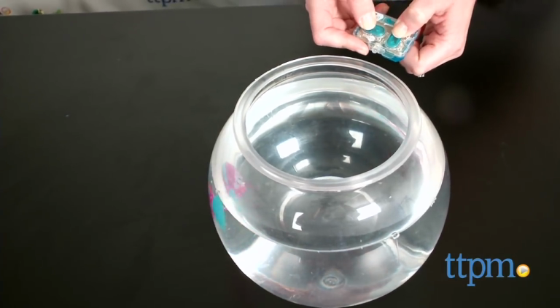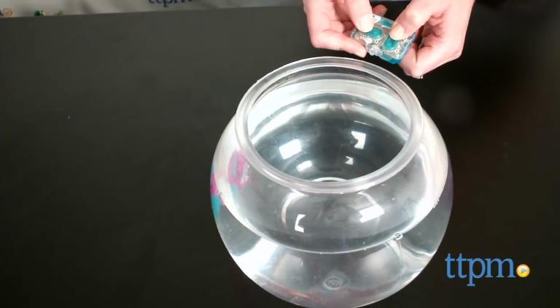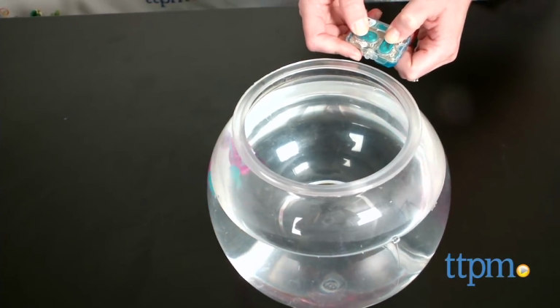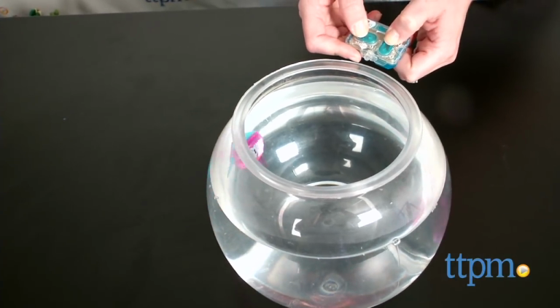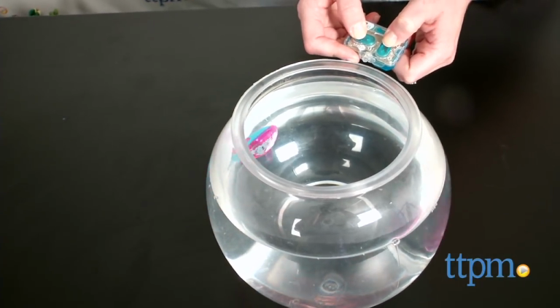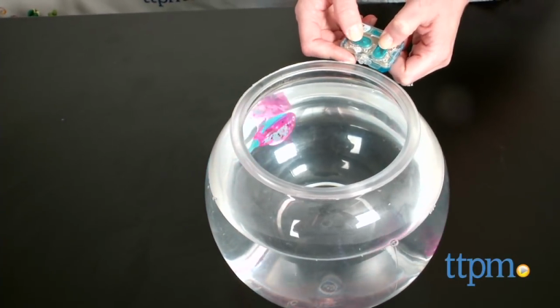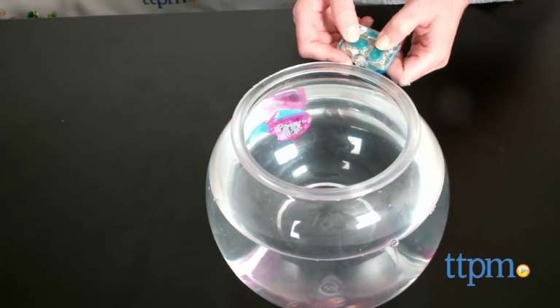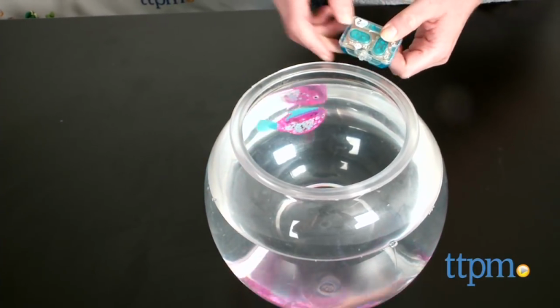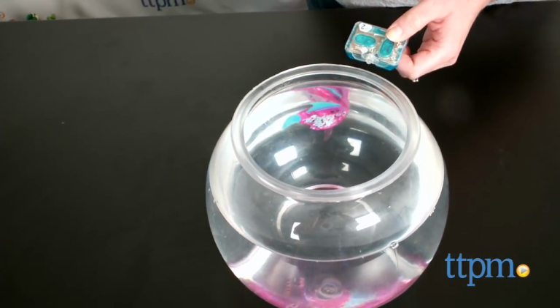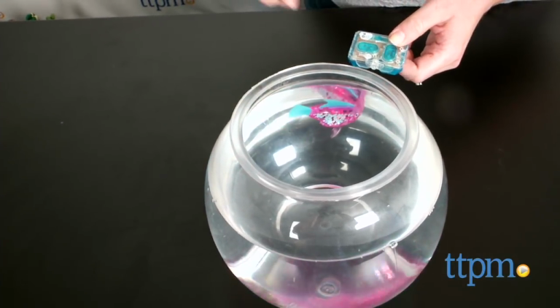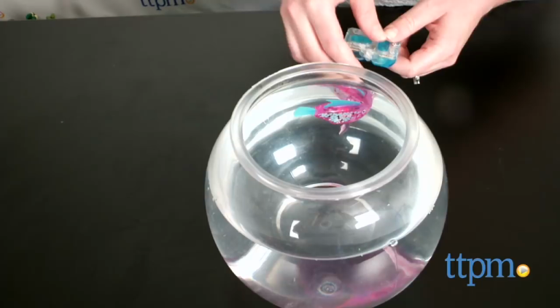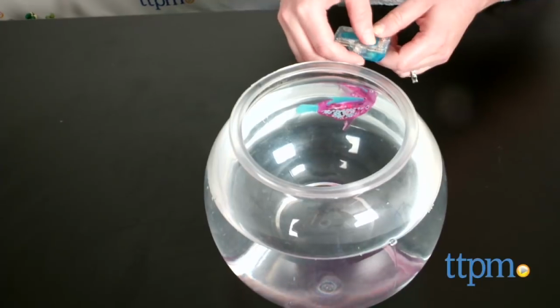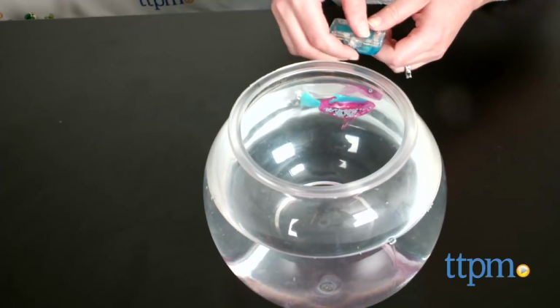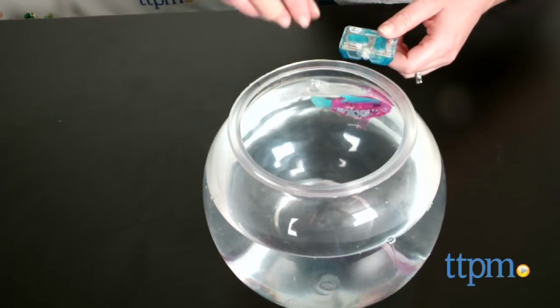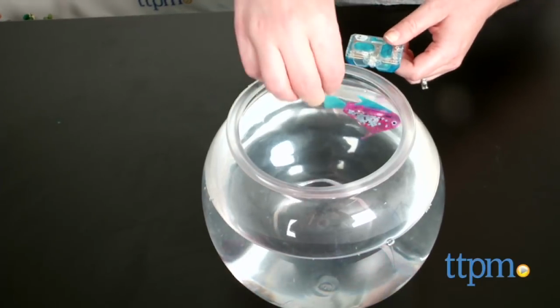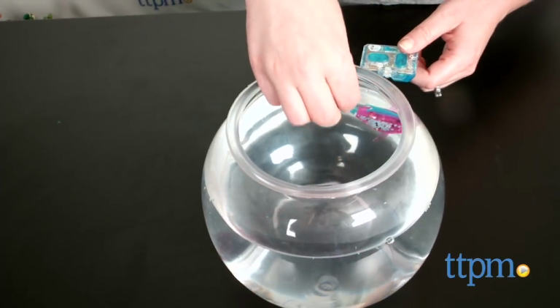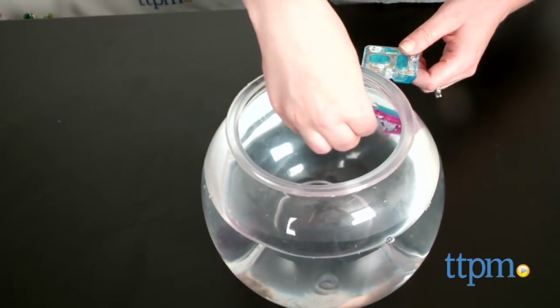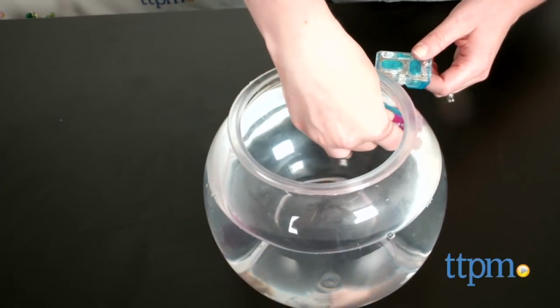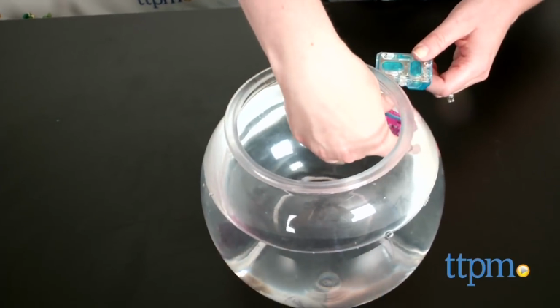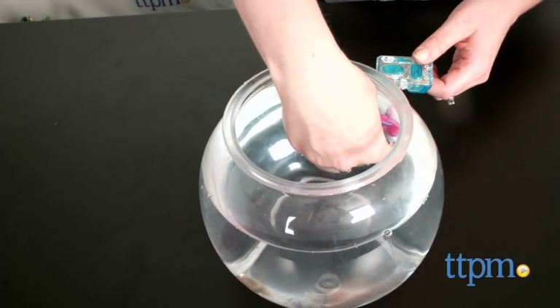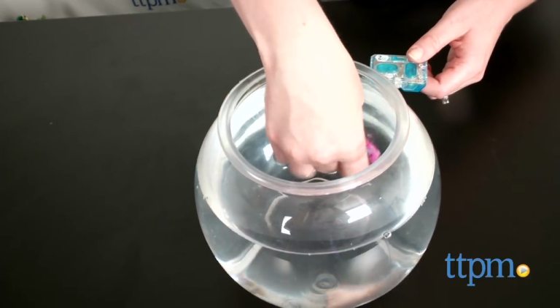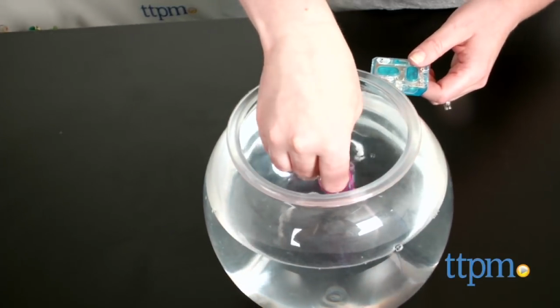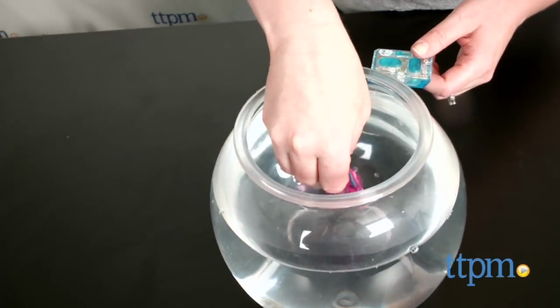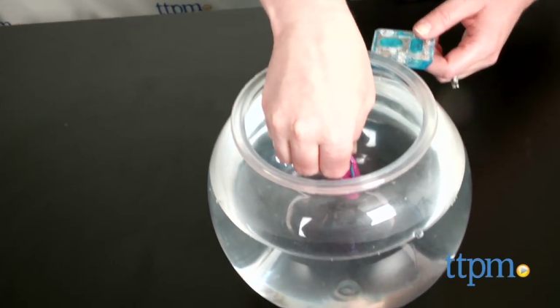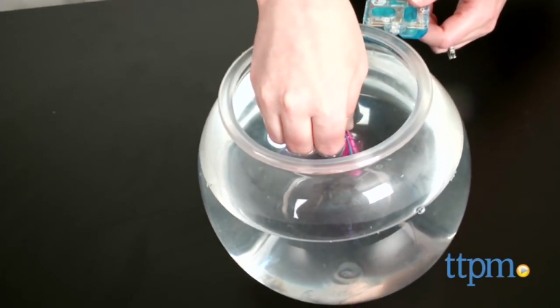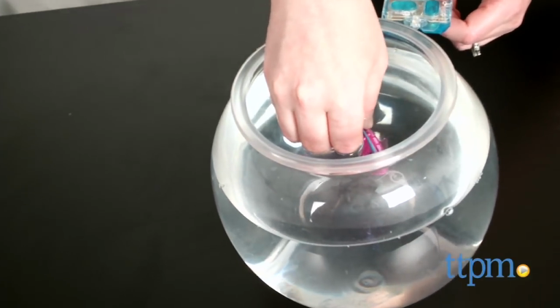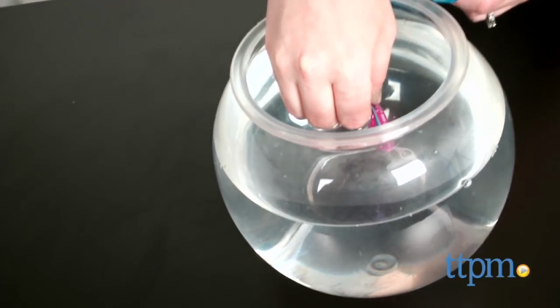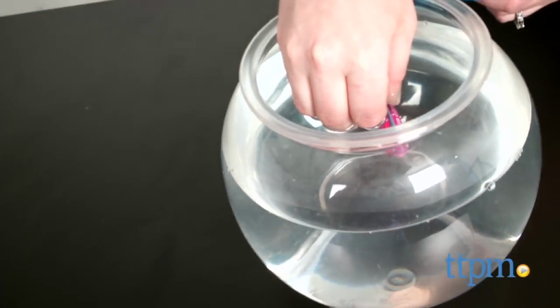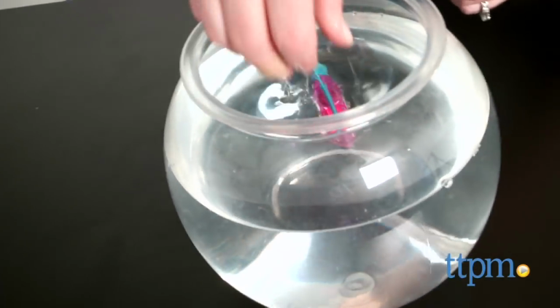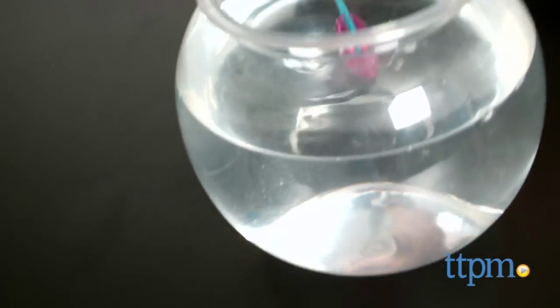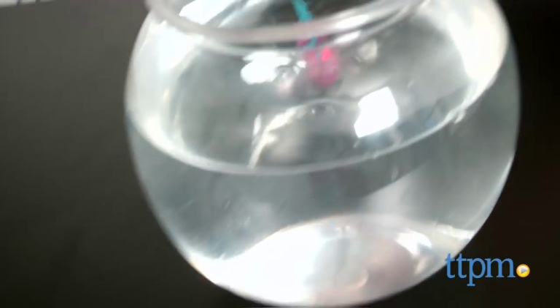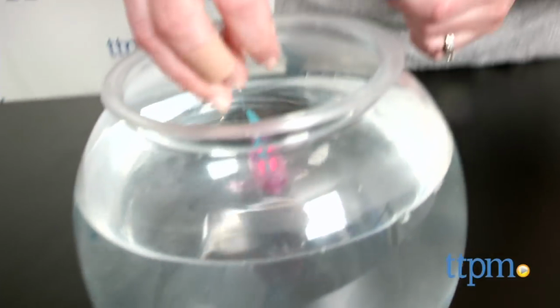Although we did have a little trouble getting our fish to turn left or right. We think that's because our fish bowl was too small, so this is probably best in a larger tank or tub.